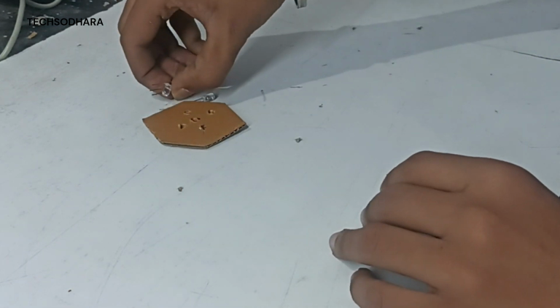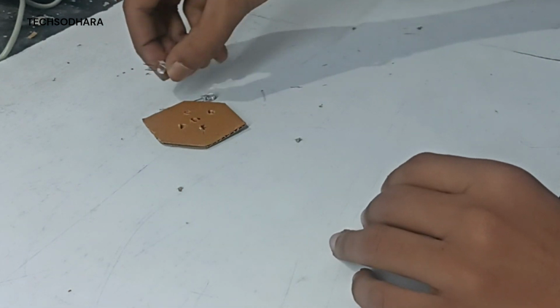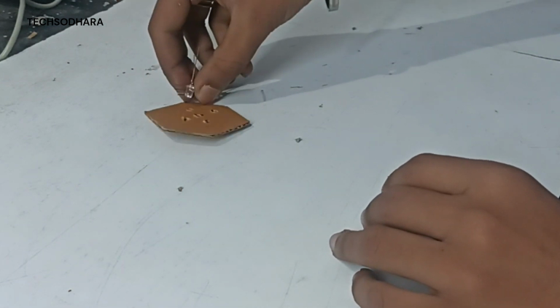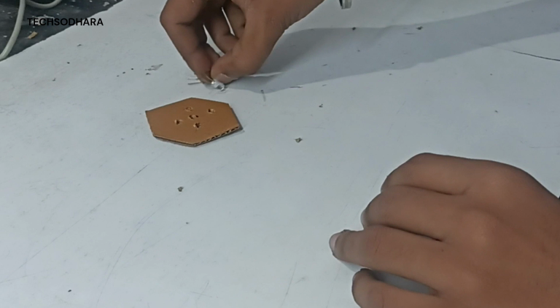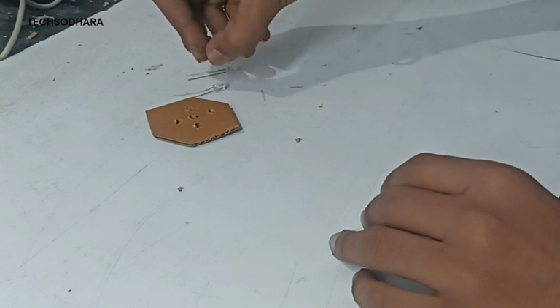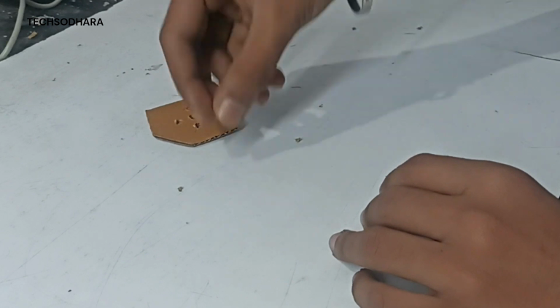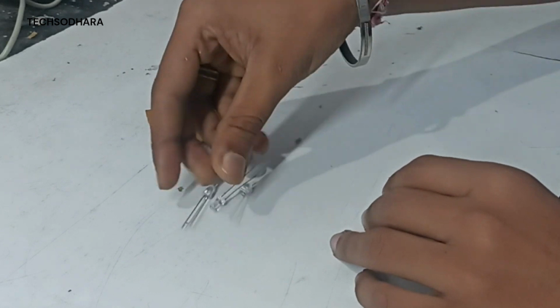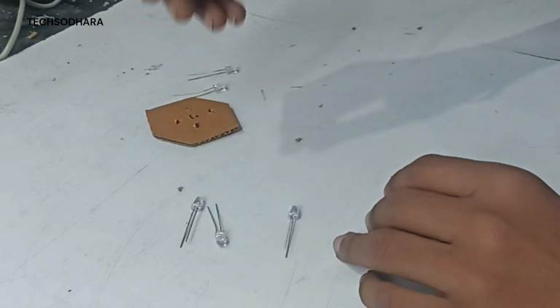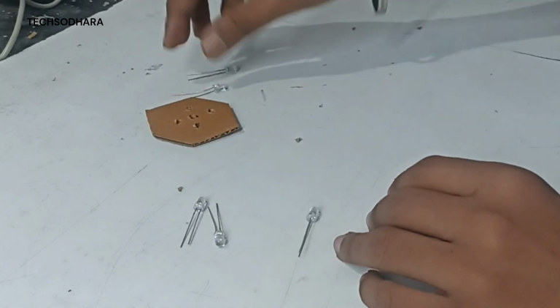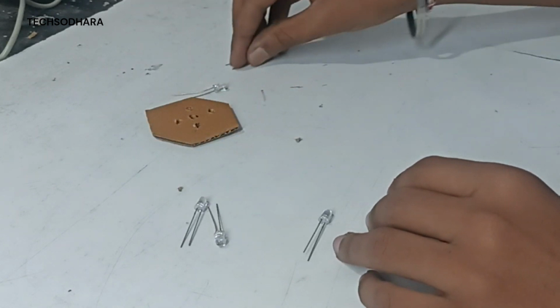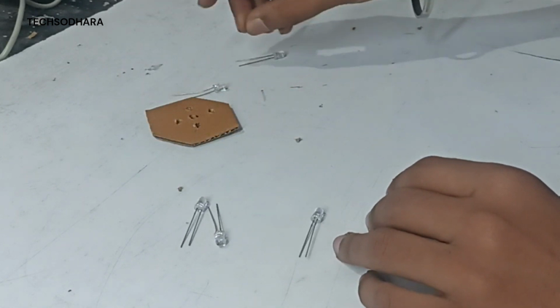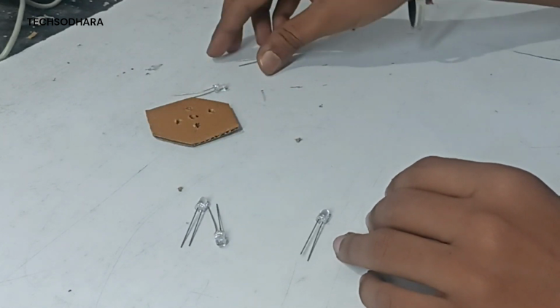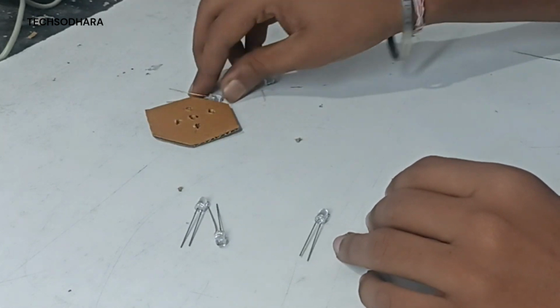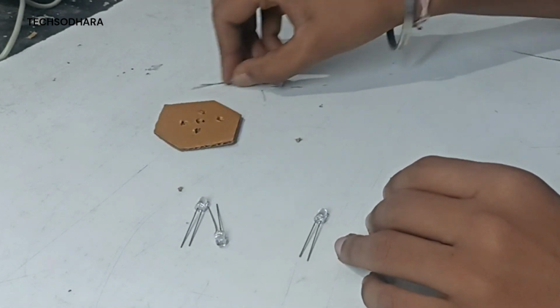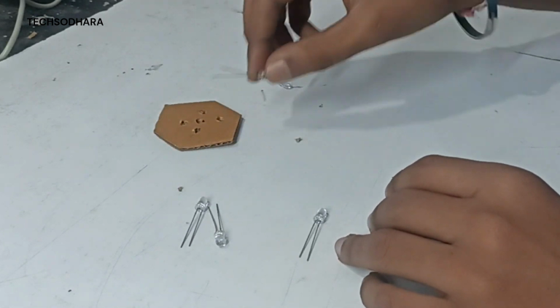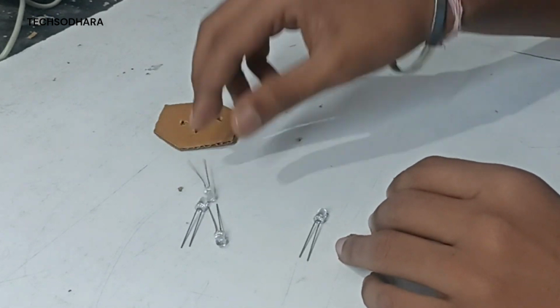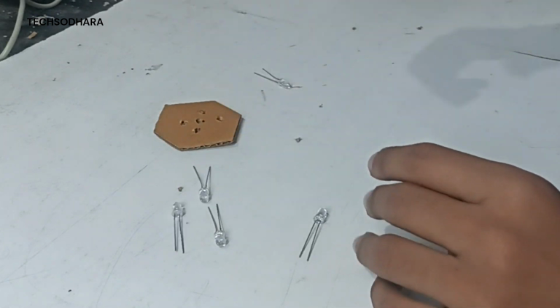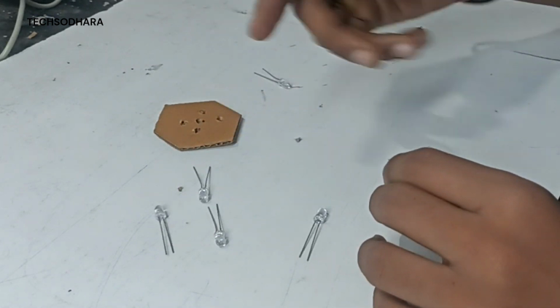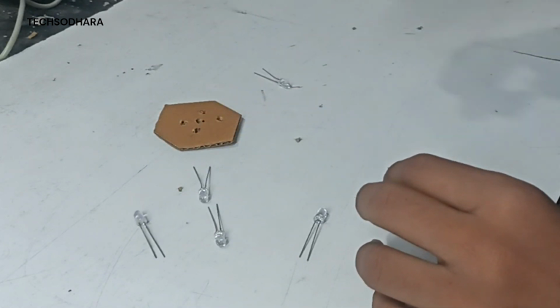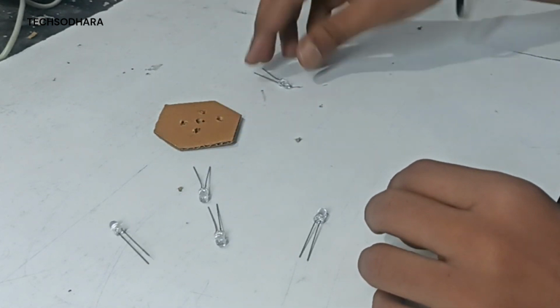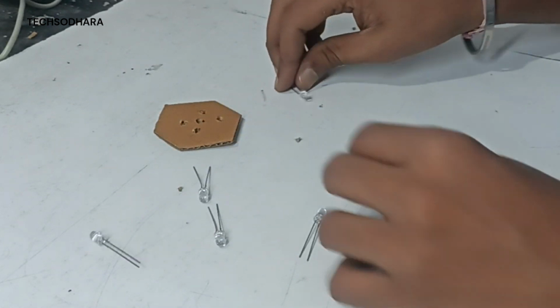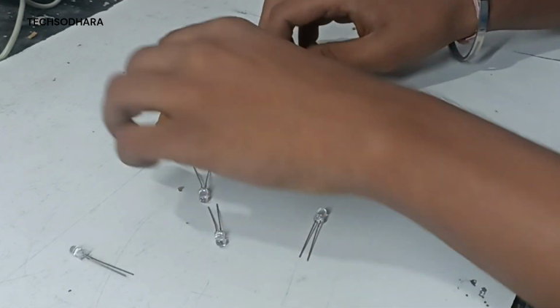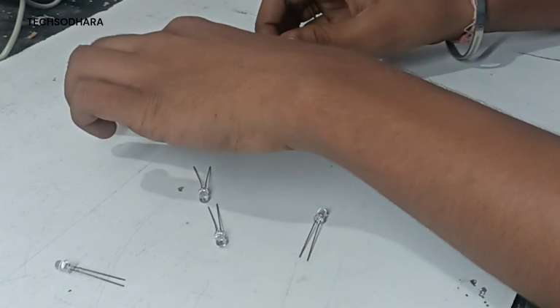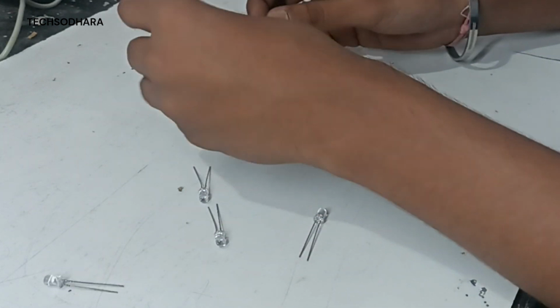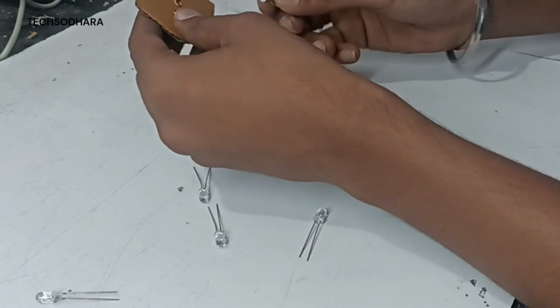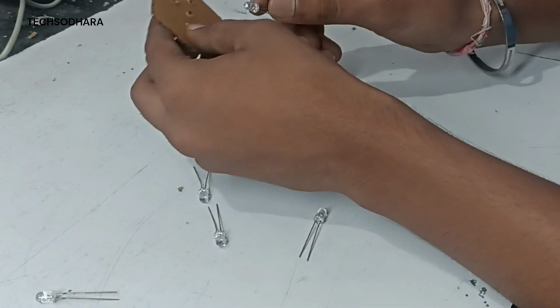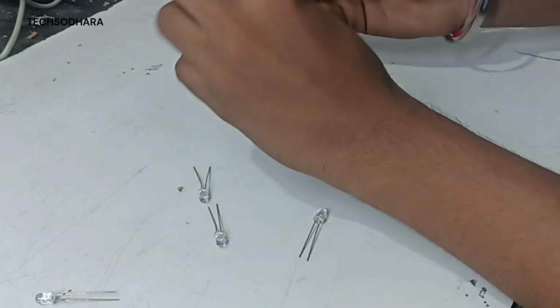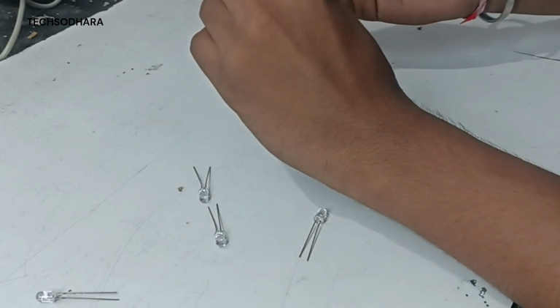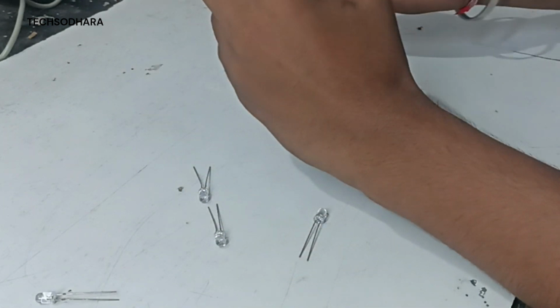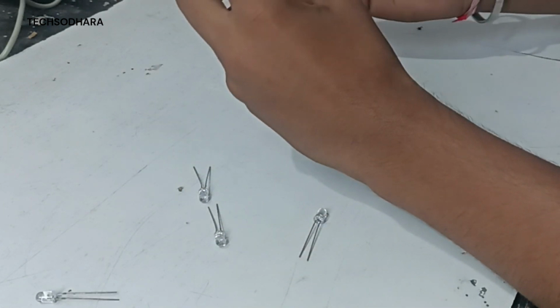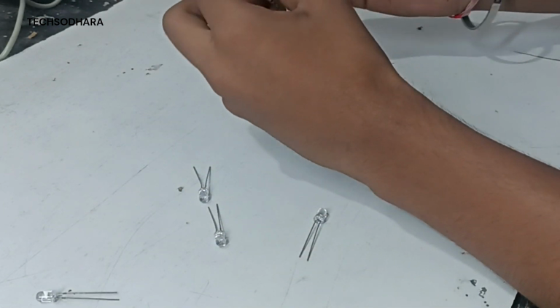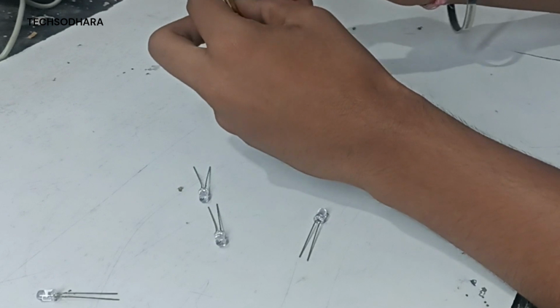Here are the five LEDs. I'm going to change them to blue. I'm going to change the five LEDs and arrange the box.